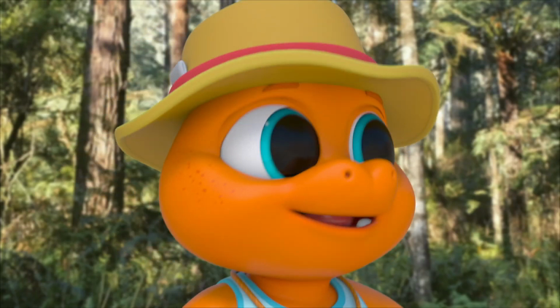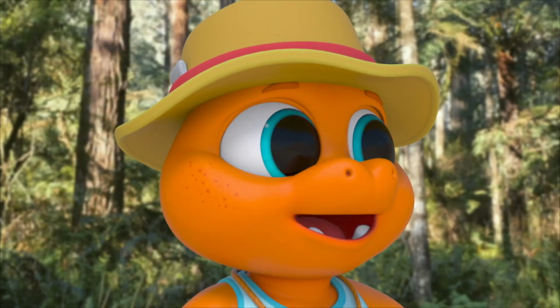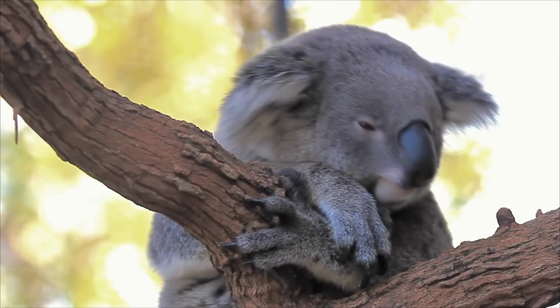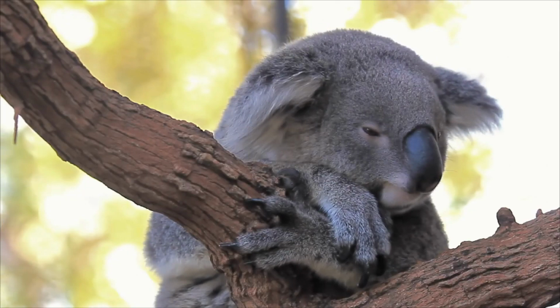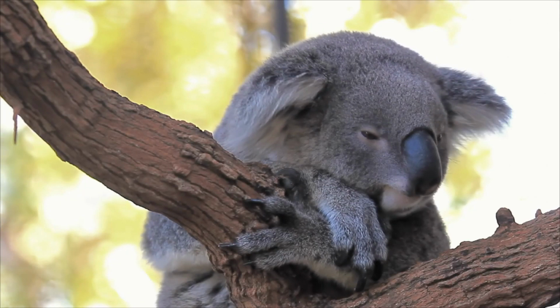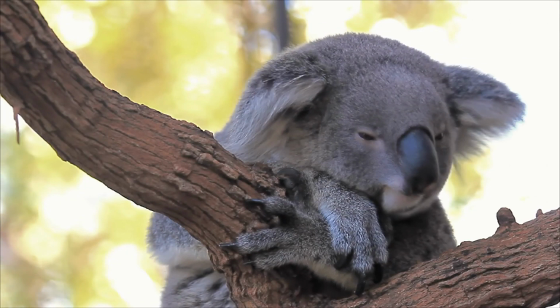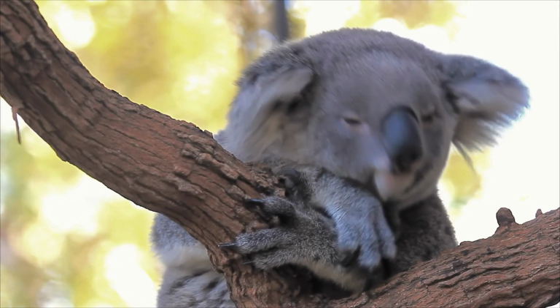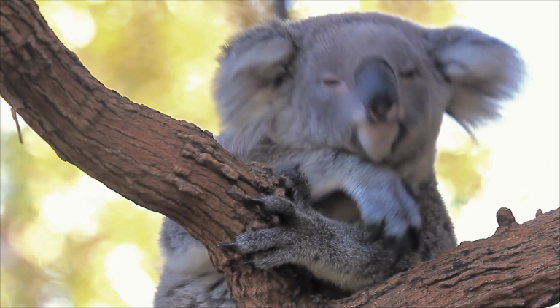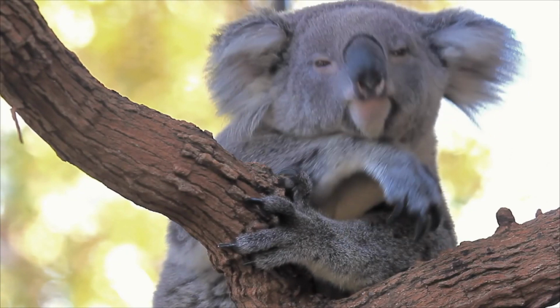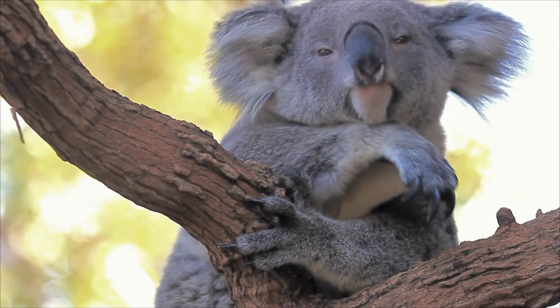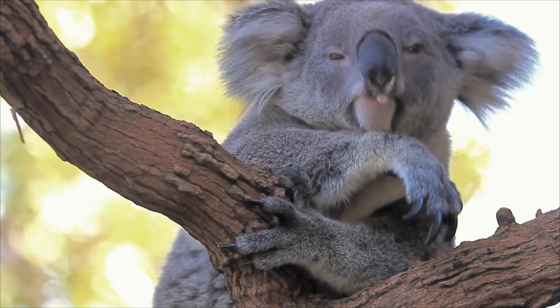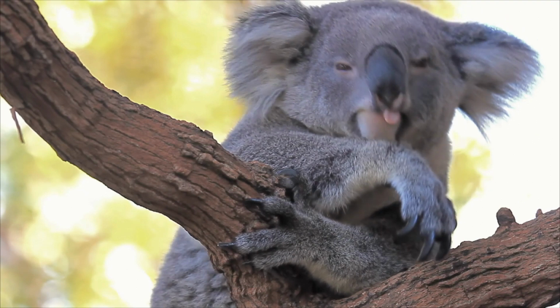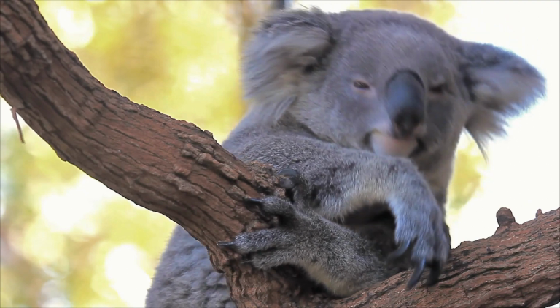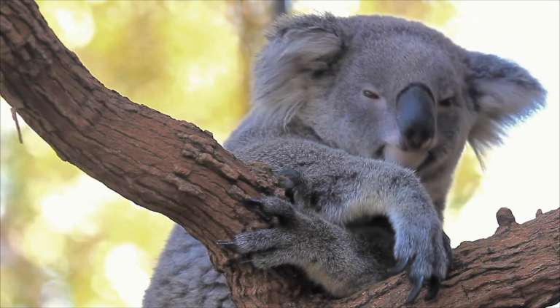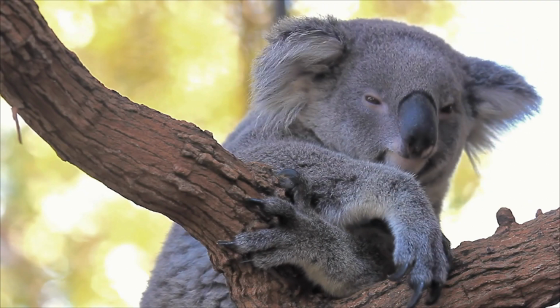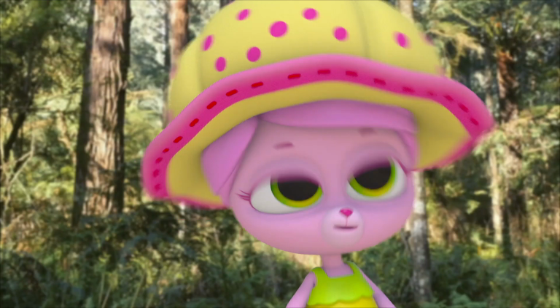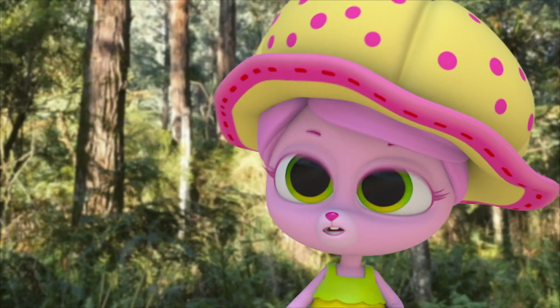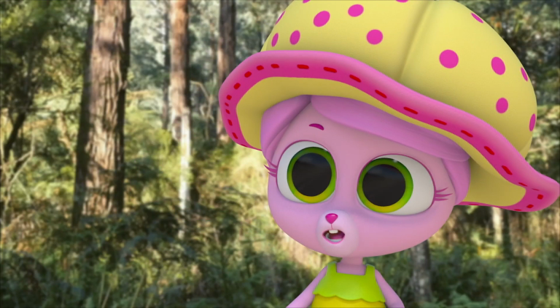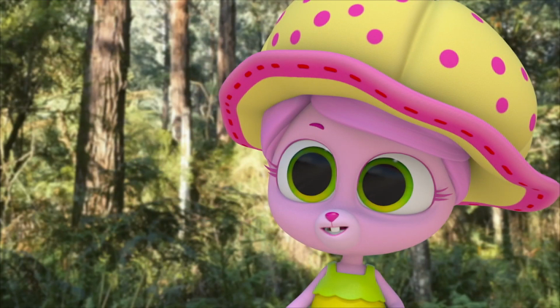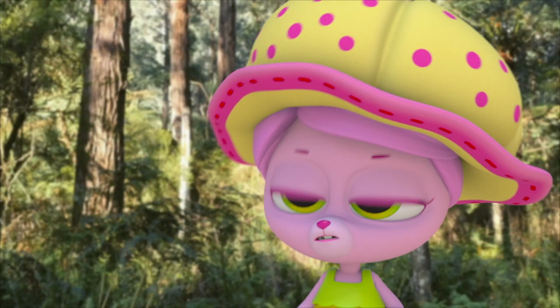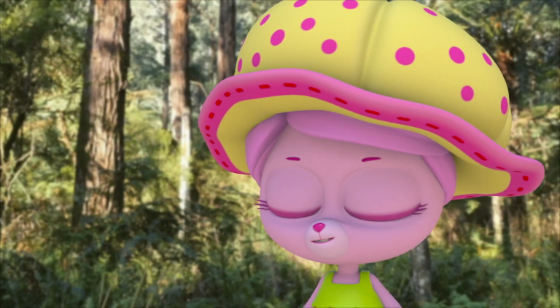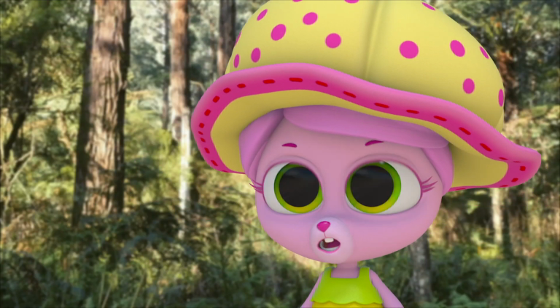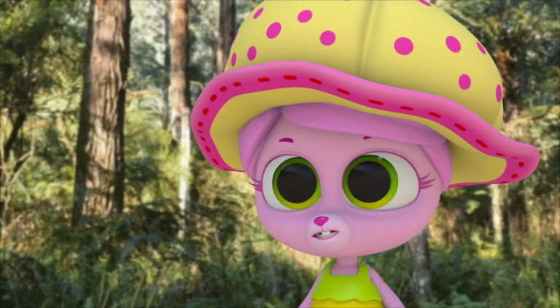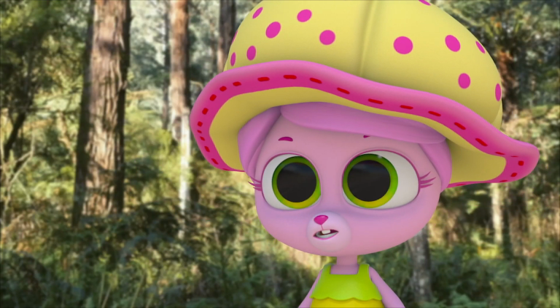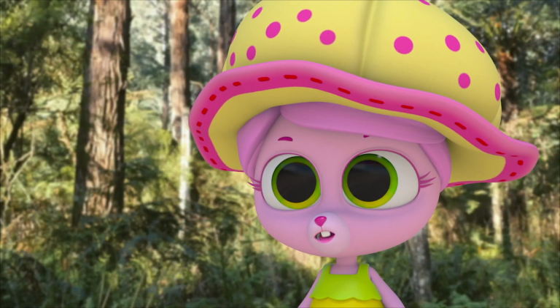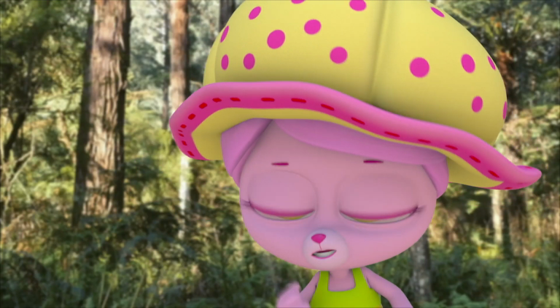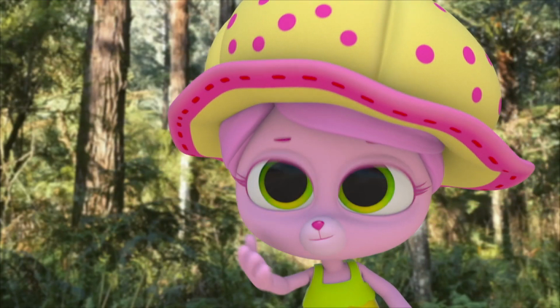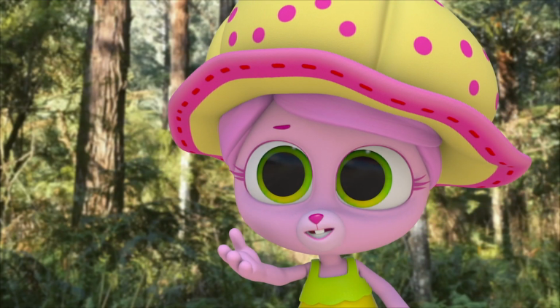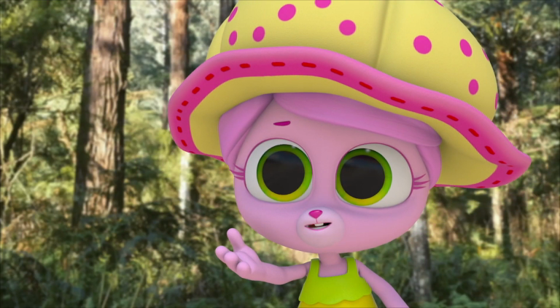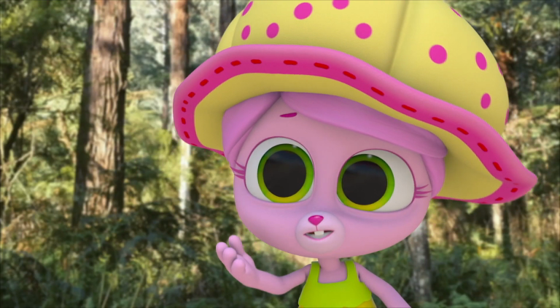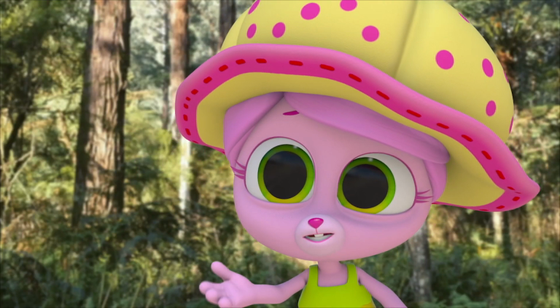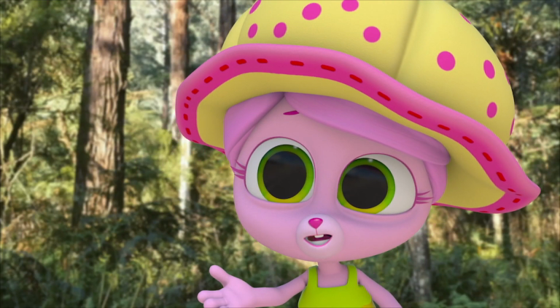You know, that koala looks just like my teddy bear. But koalas aren't bears — they're a completely different animal.